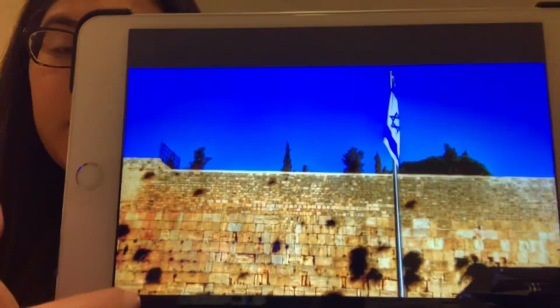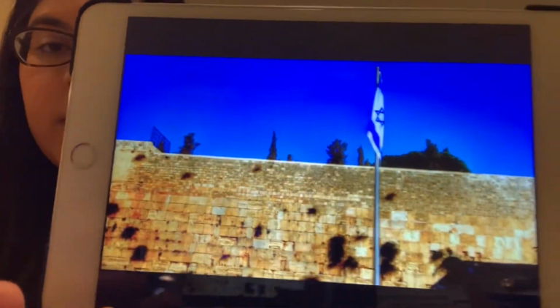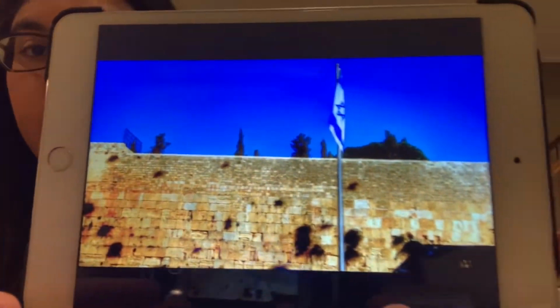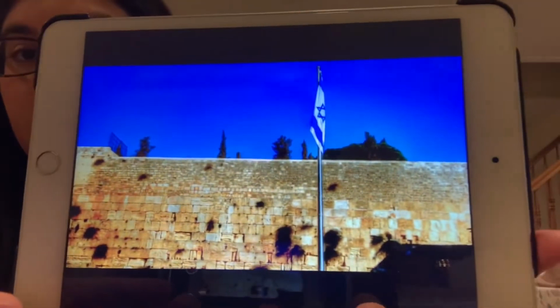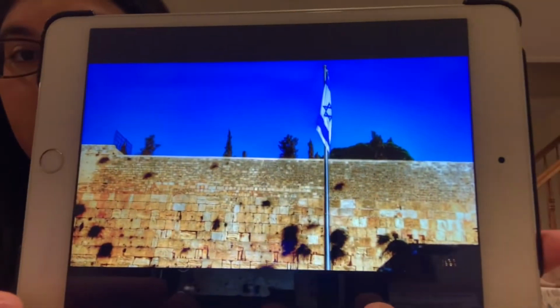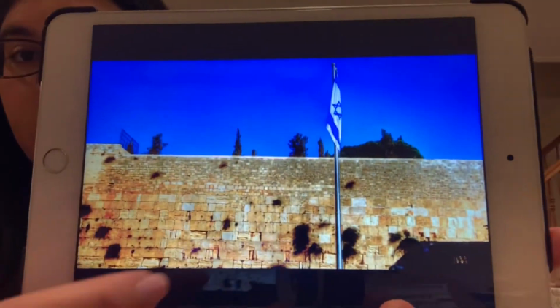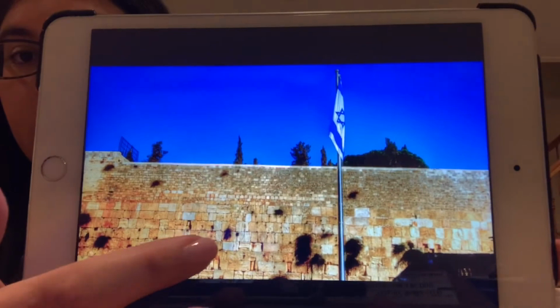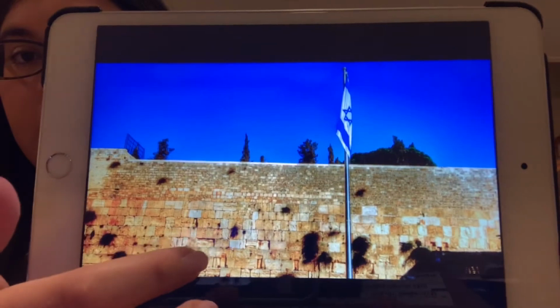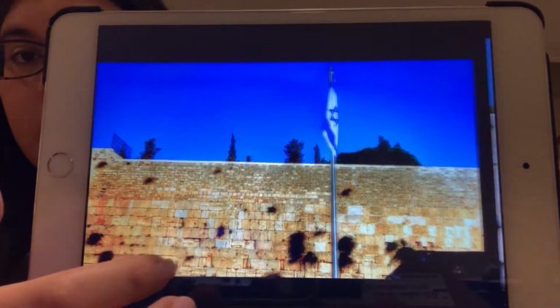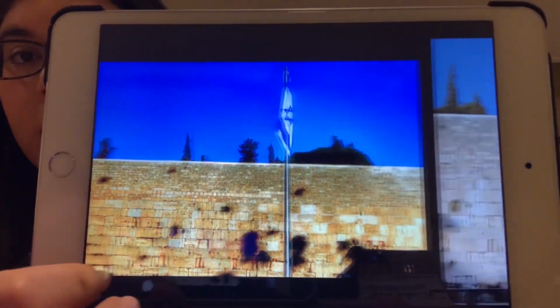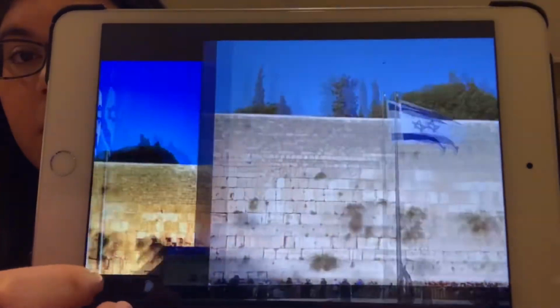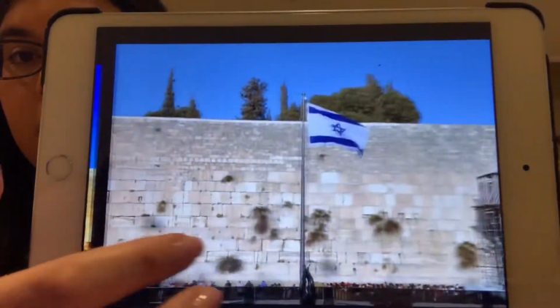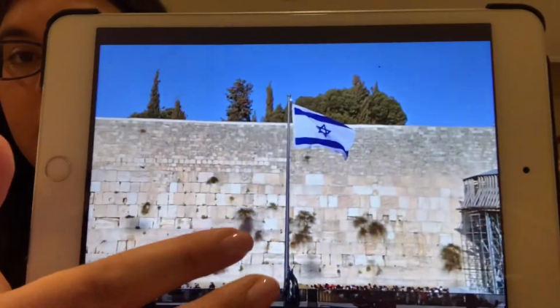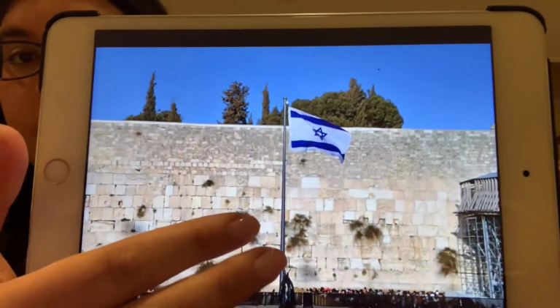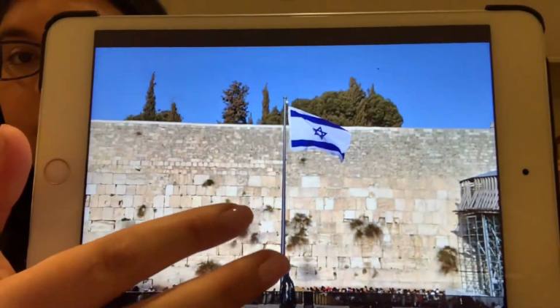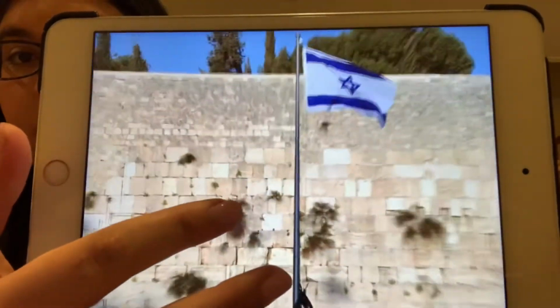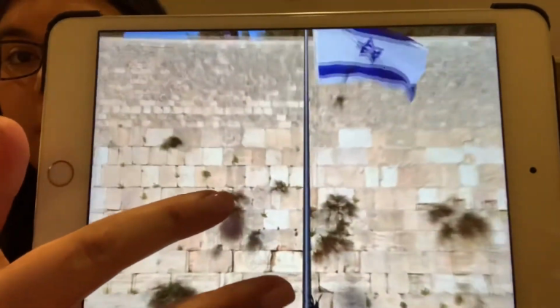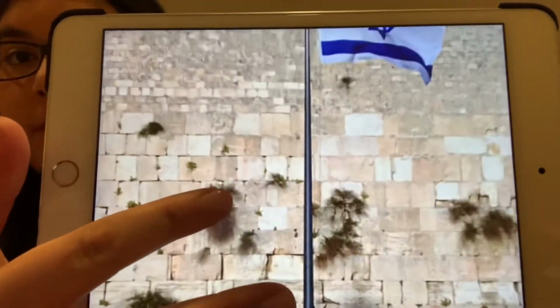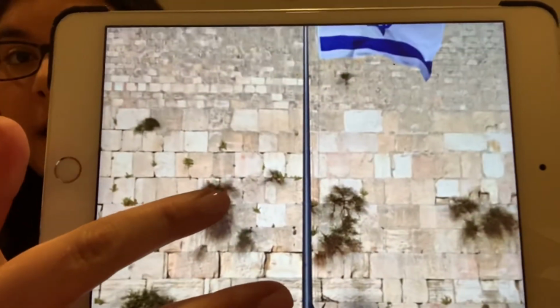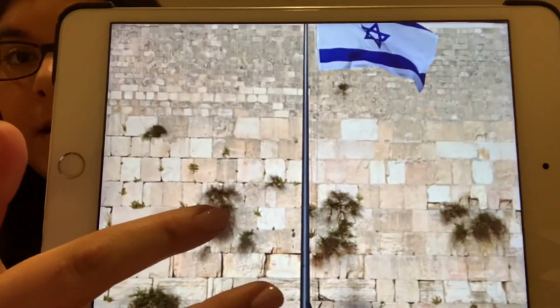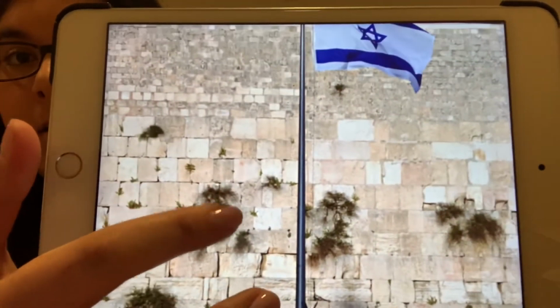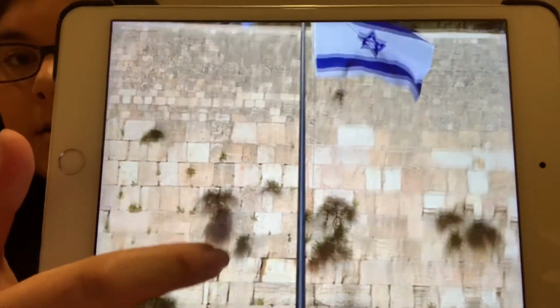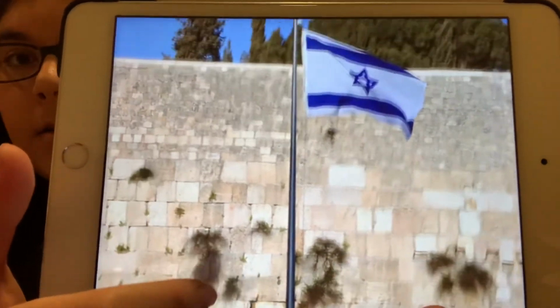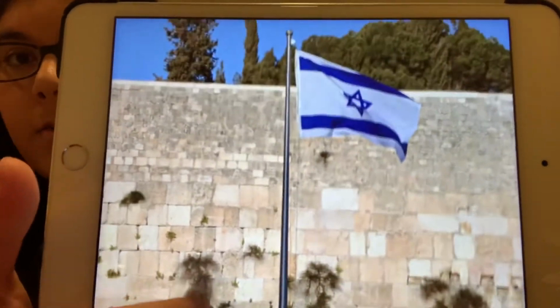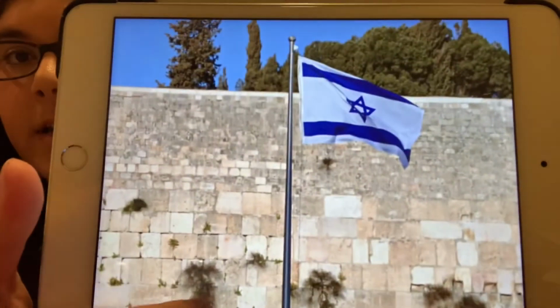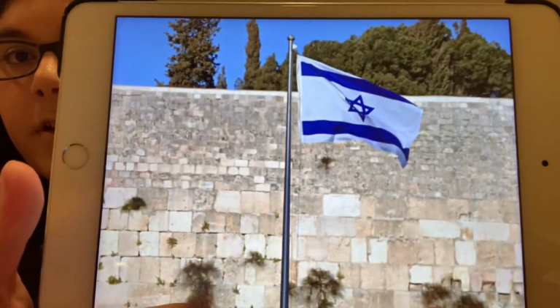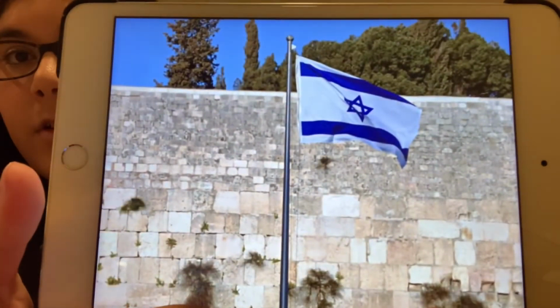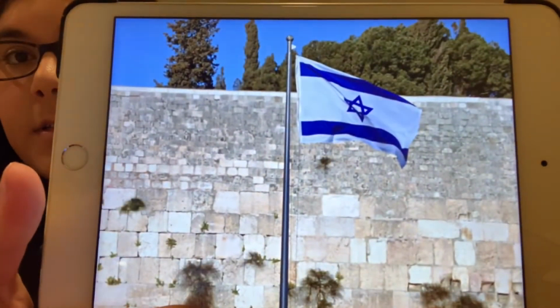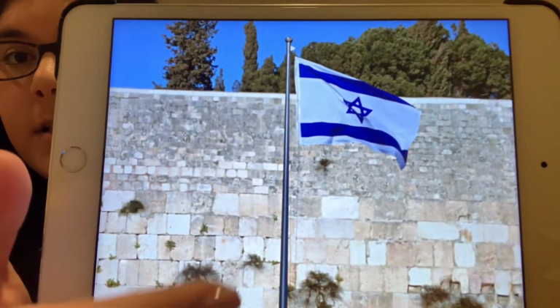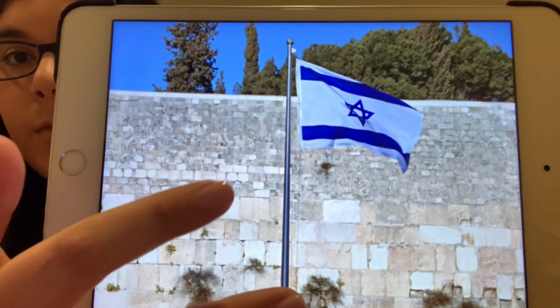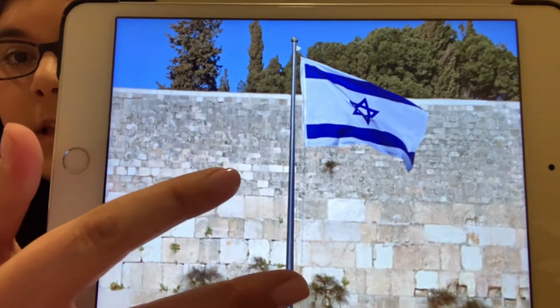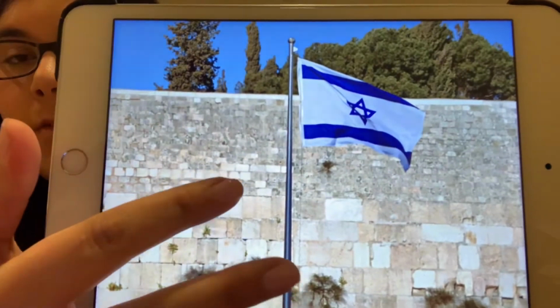Here's another picture, and look — there's even the Israeli flag right in front of the Kotel, because we're in Israel.